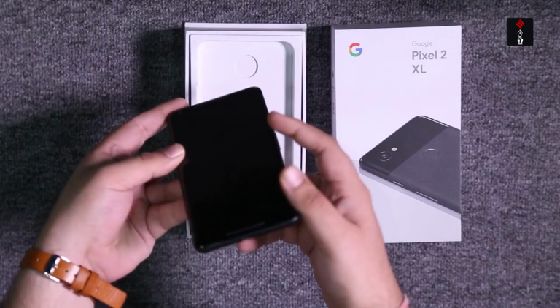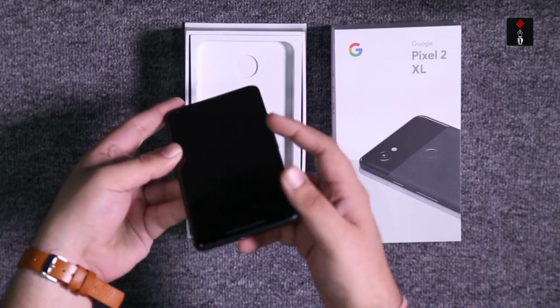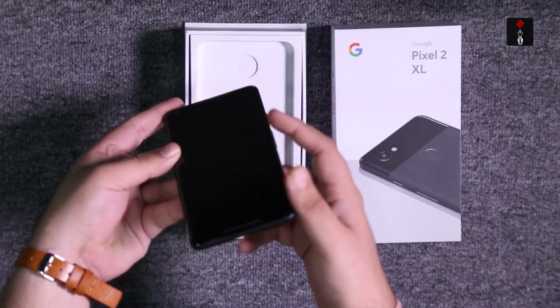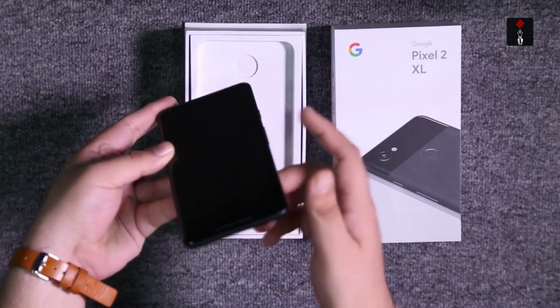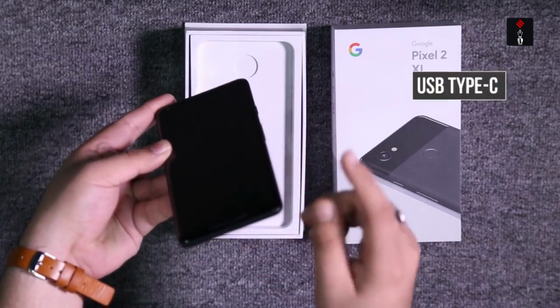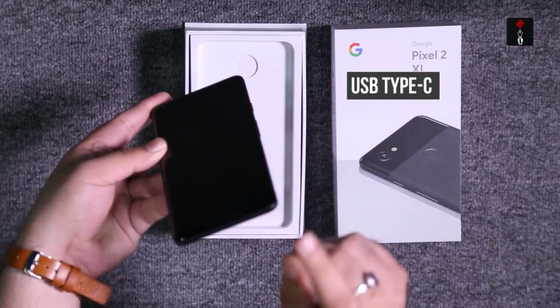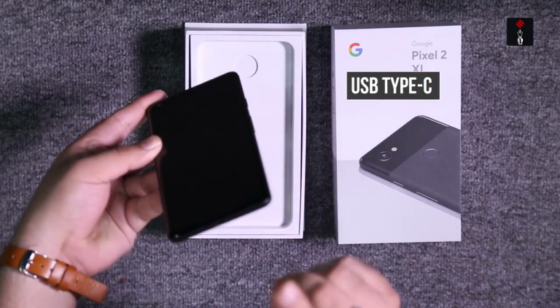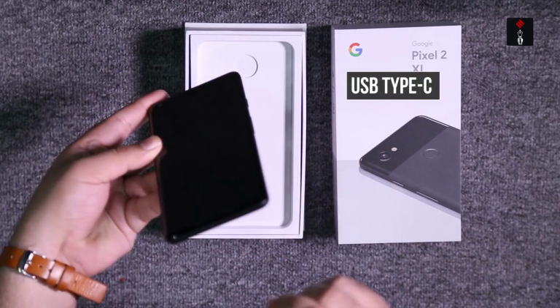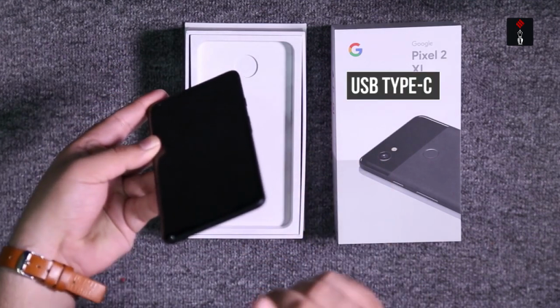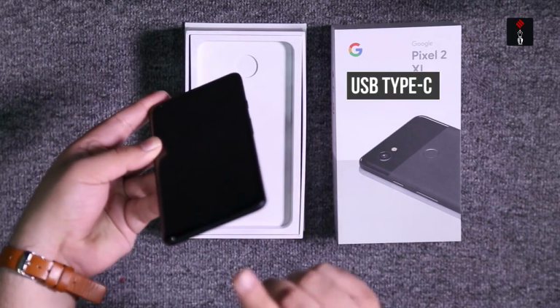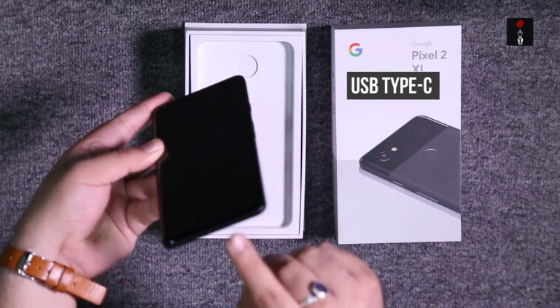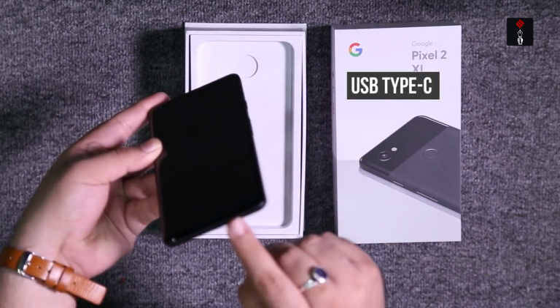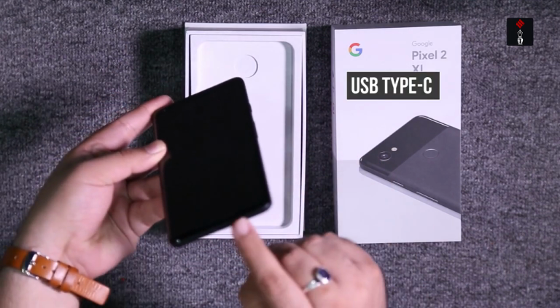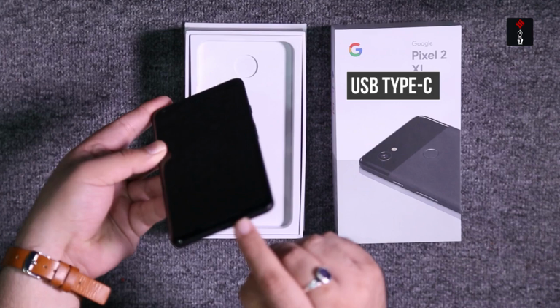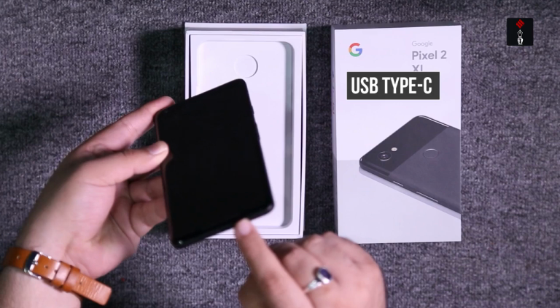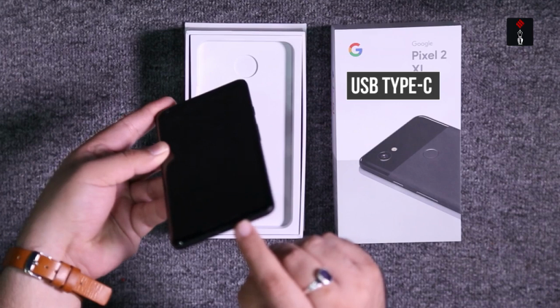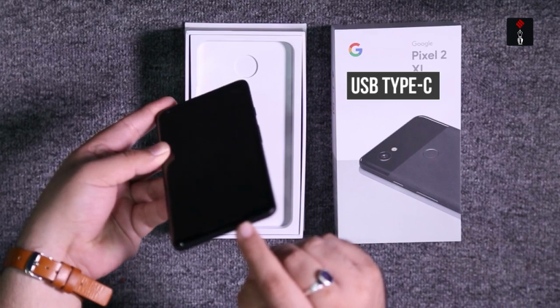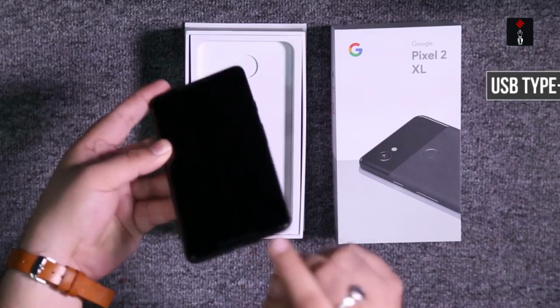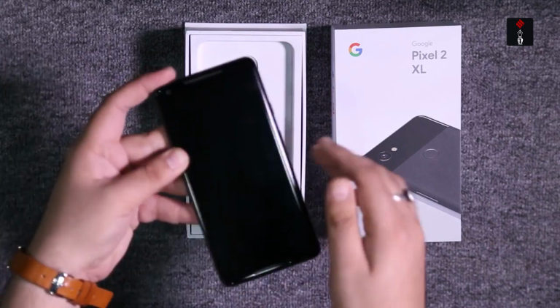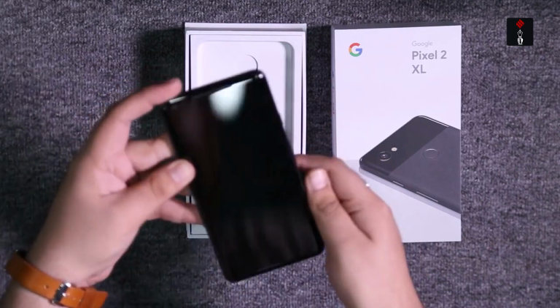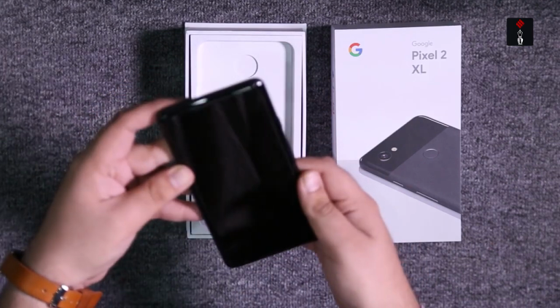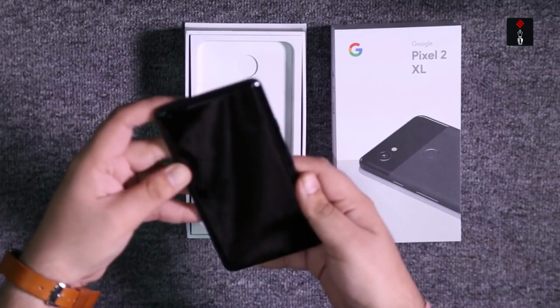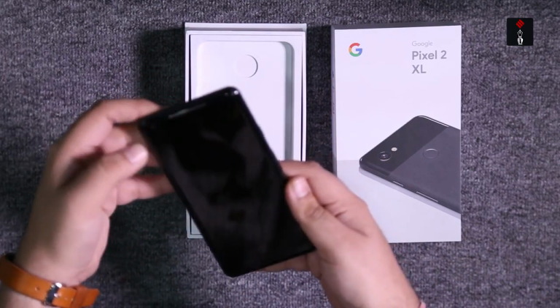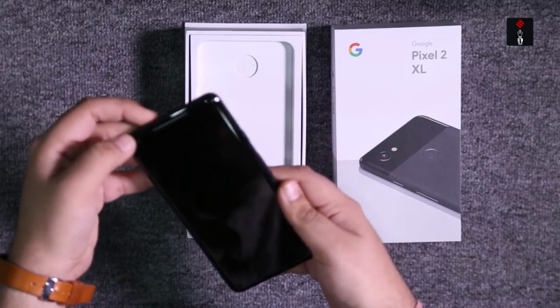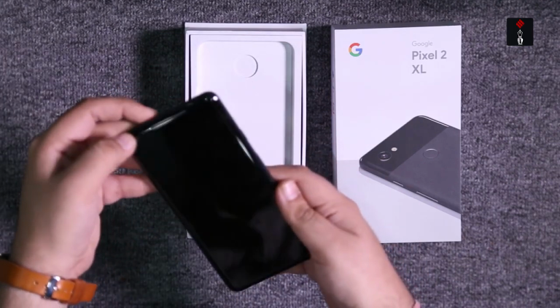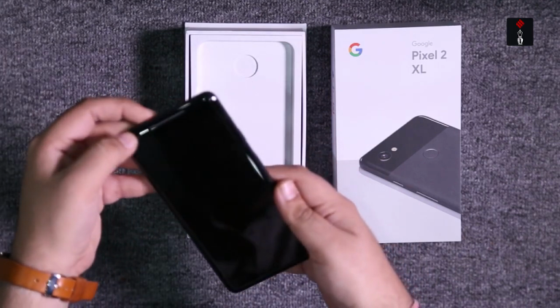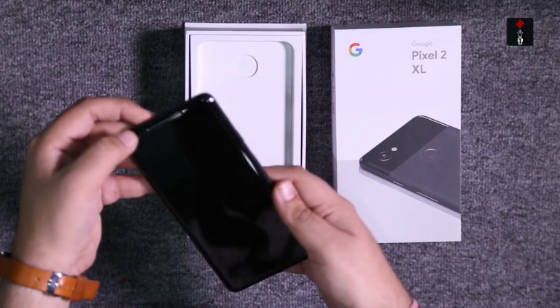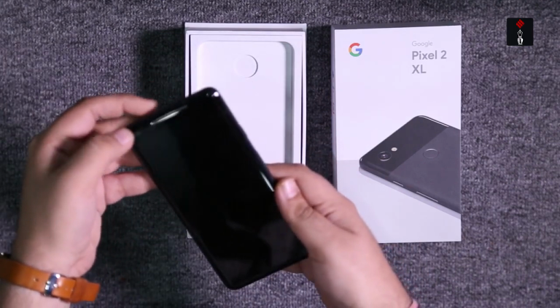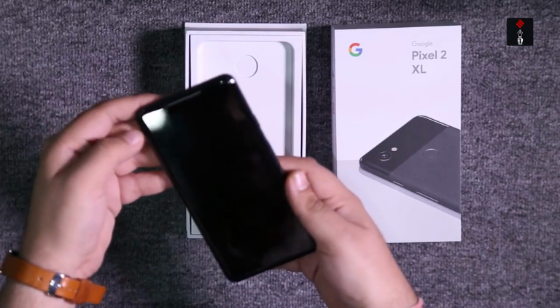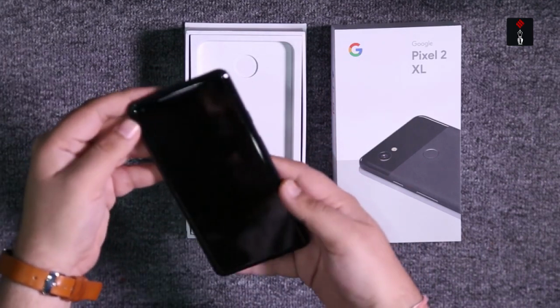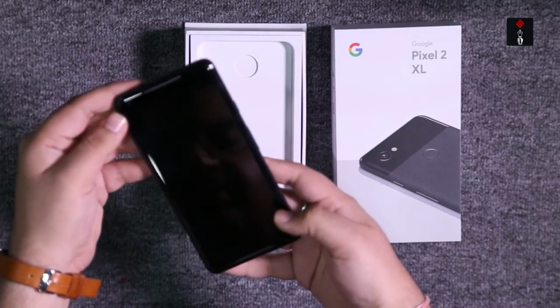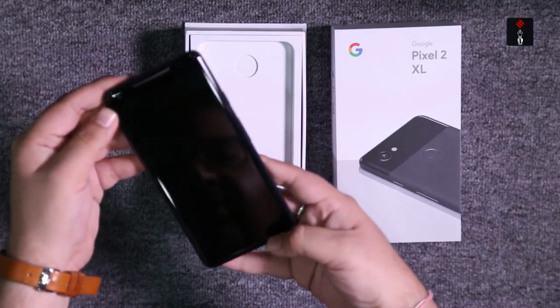There is a Type-C port, and you have dual frontal speakers.